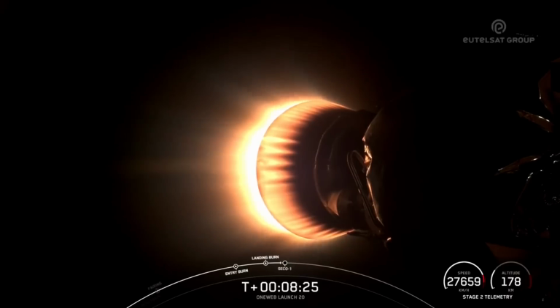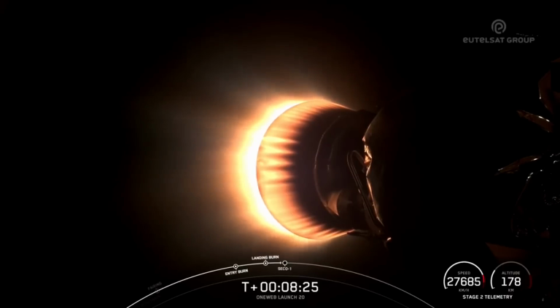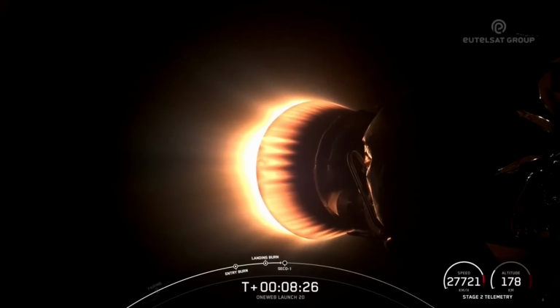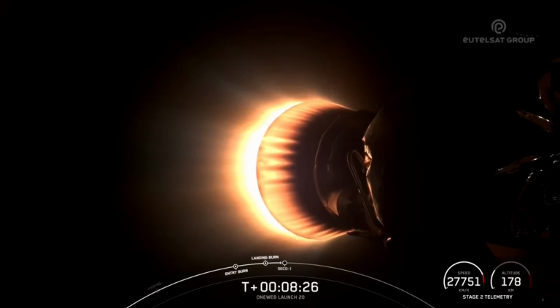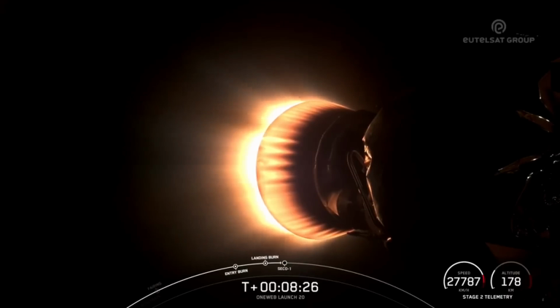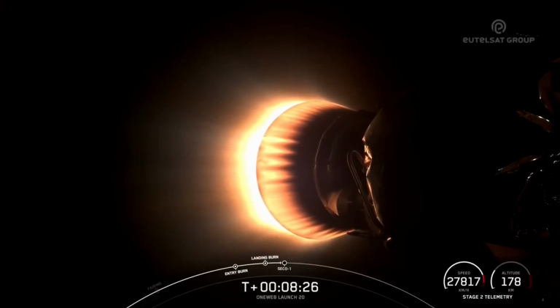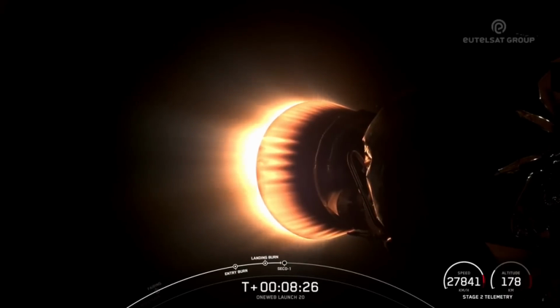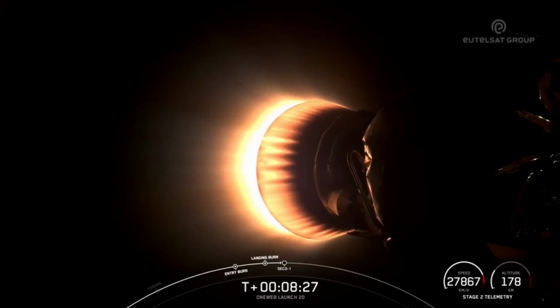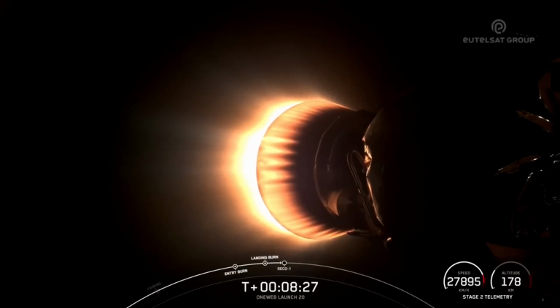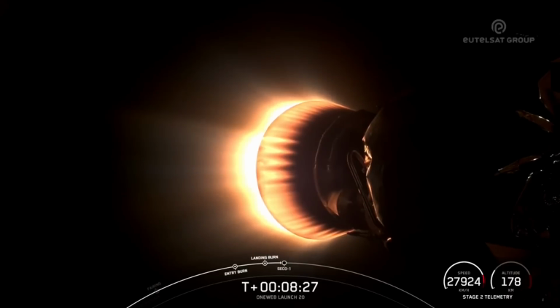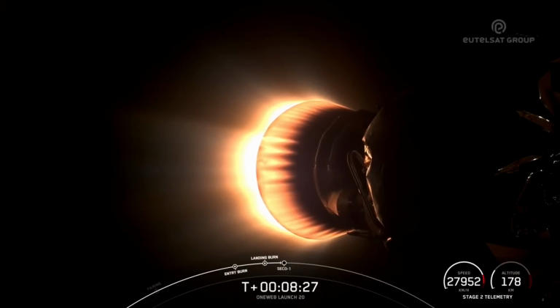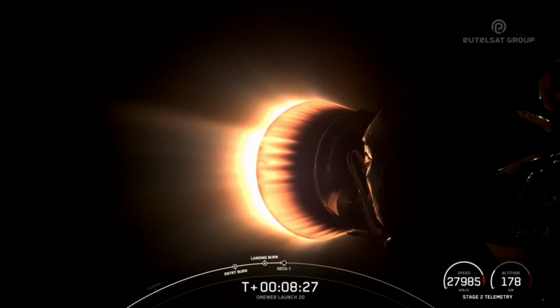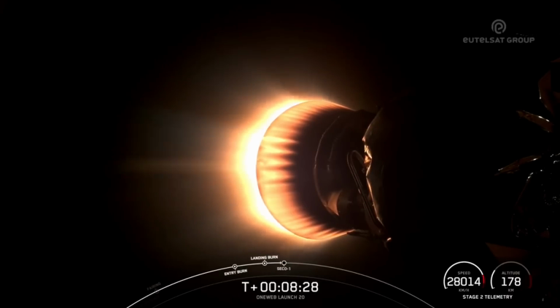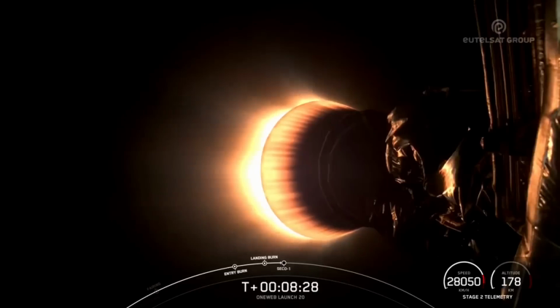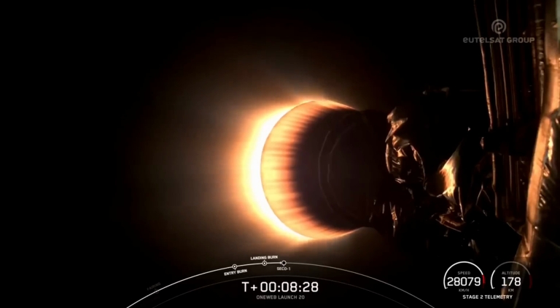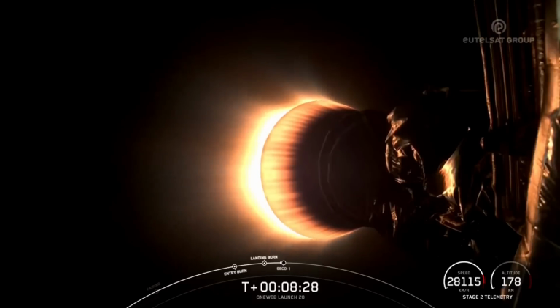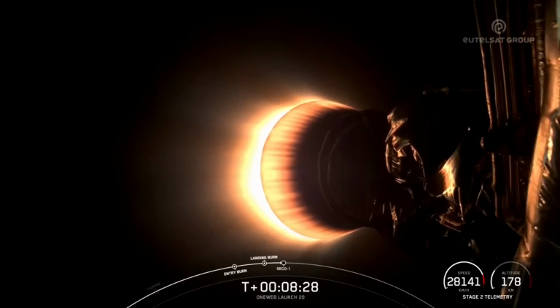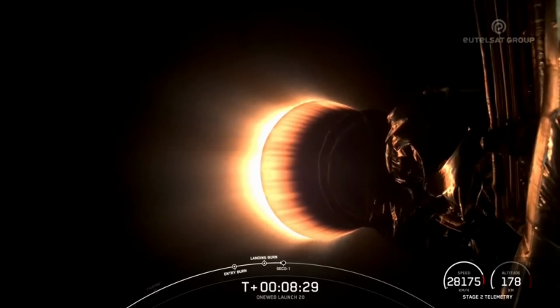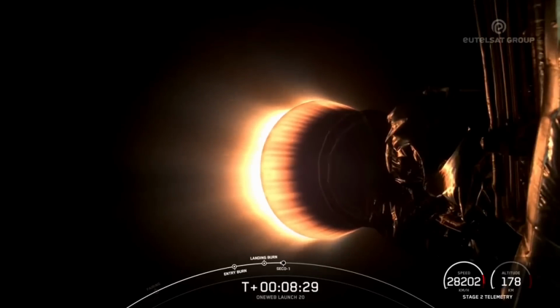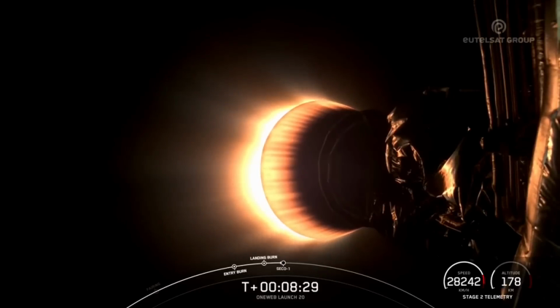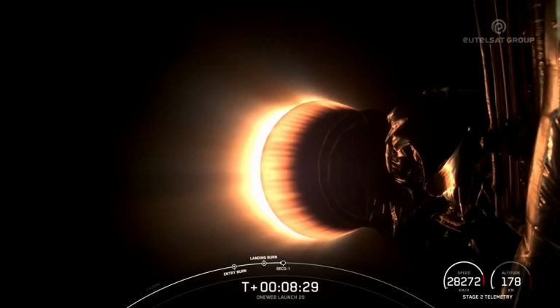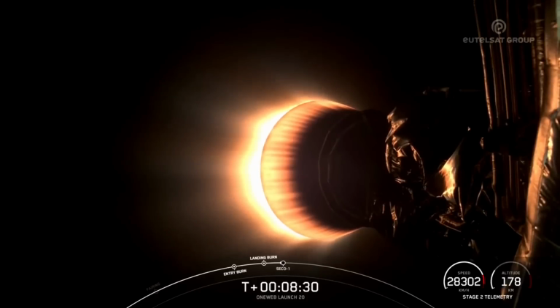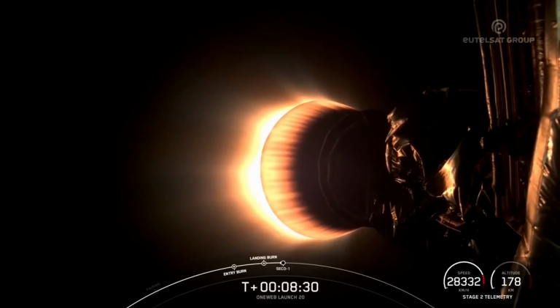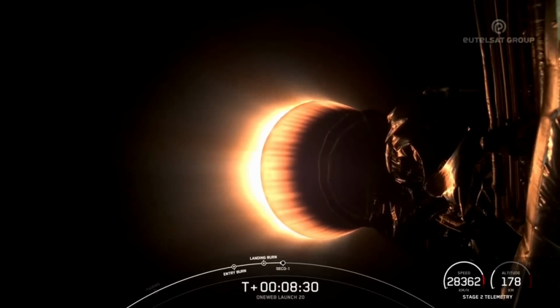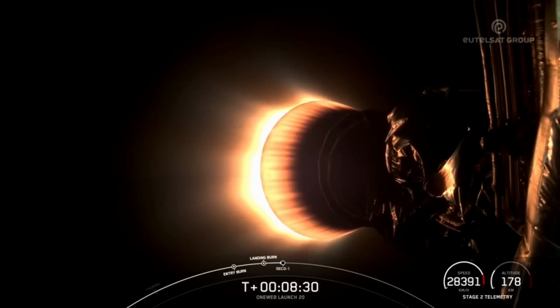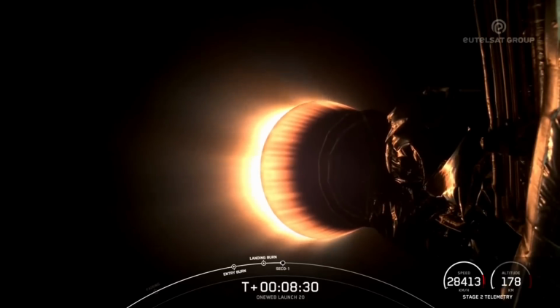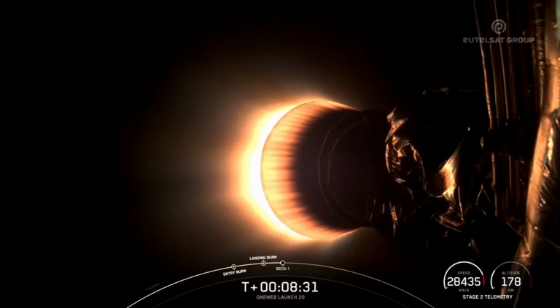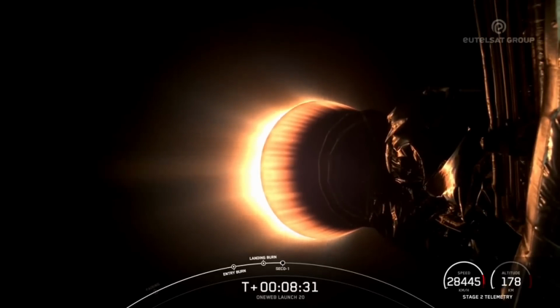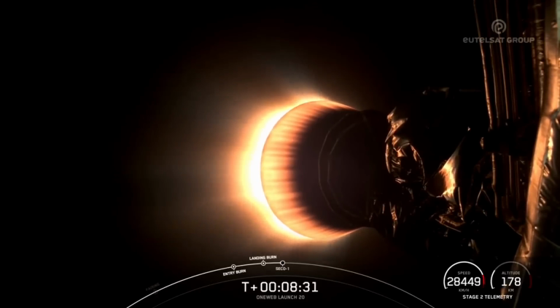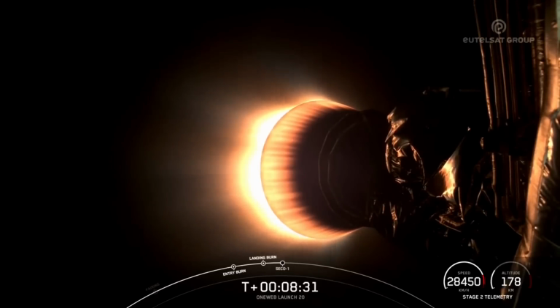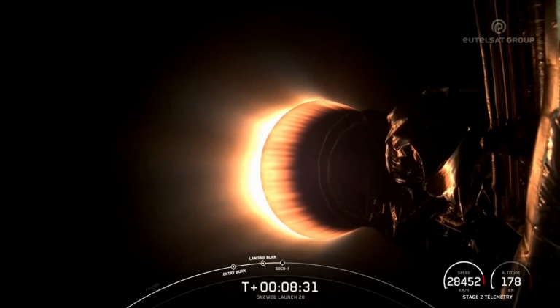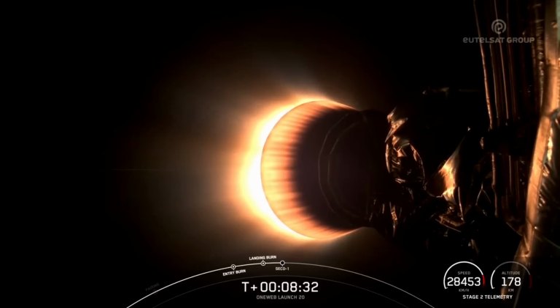We are now waiting for second engine cutoff, which is coming up next.